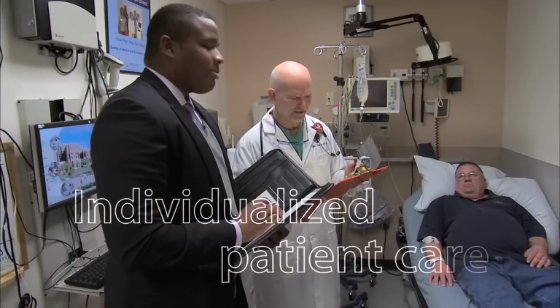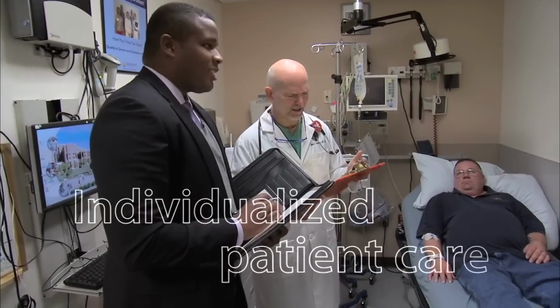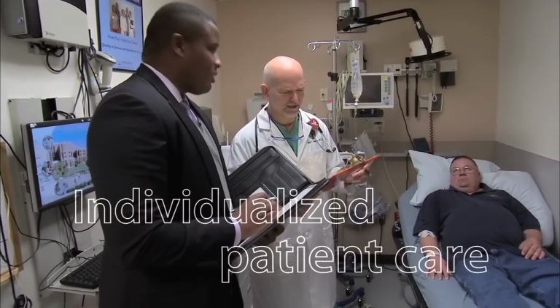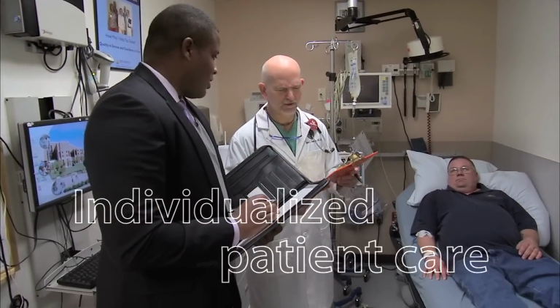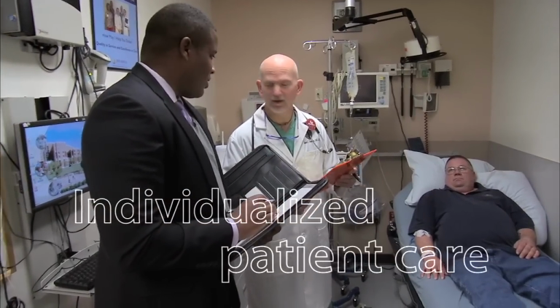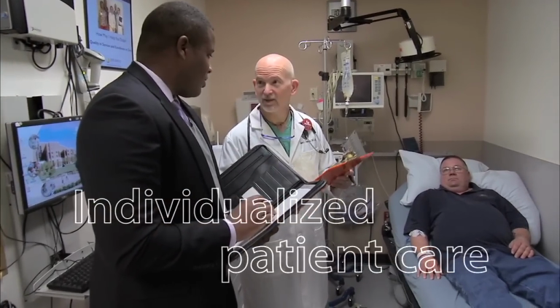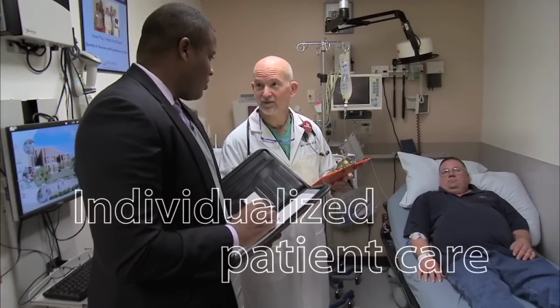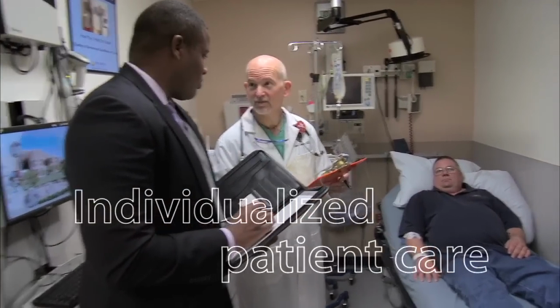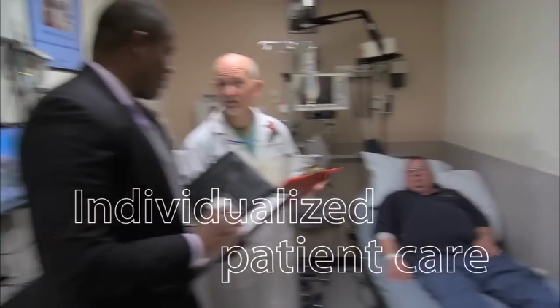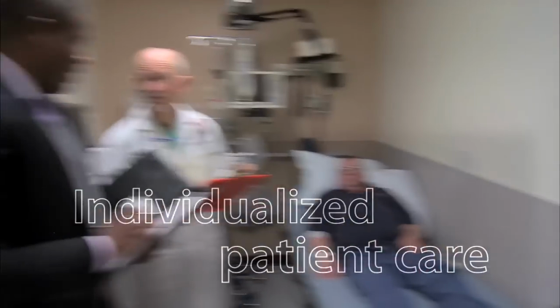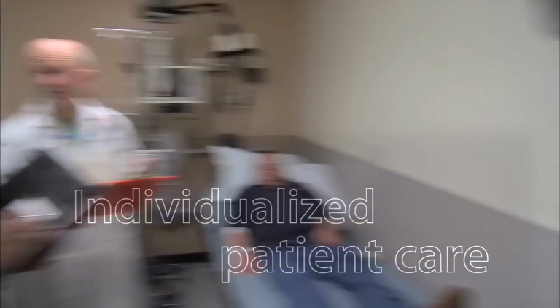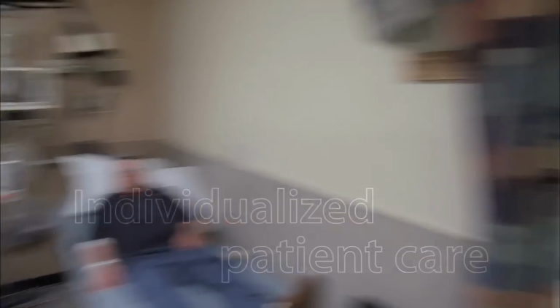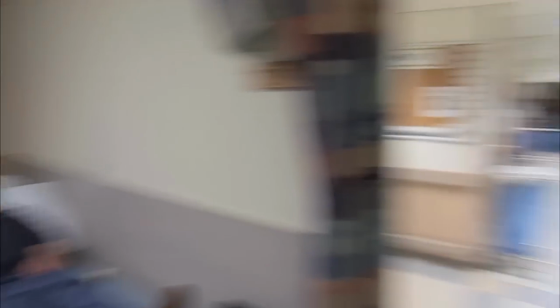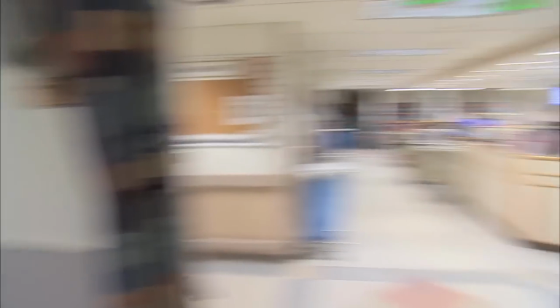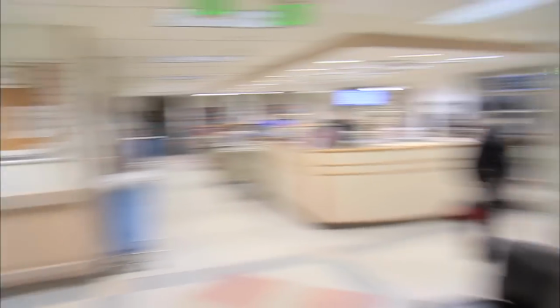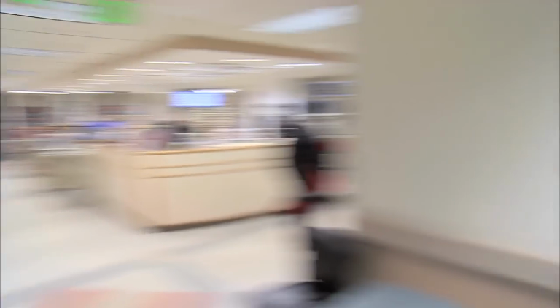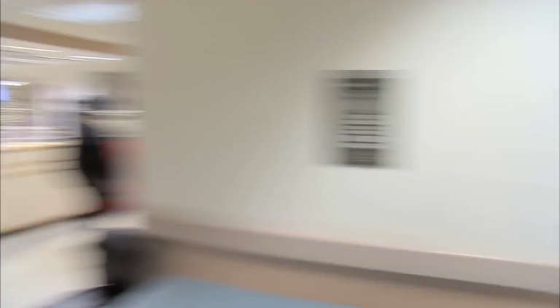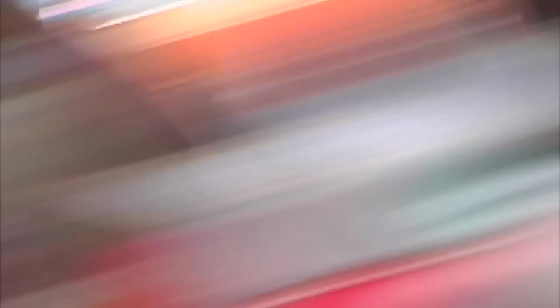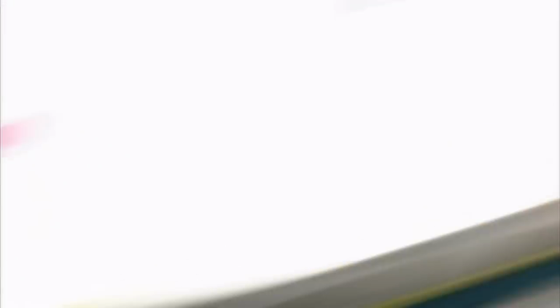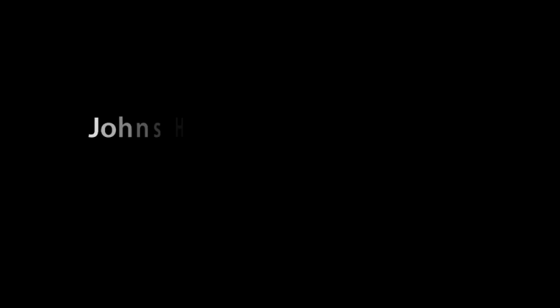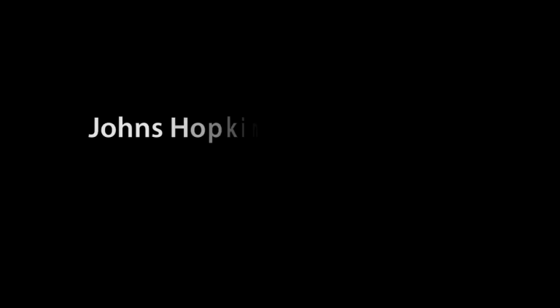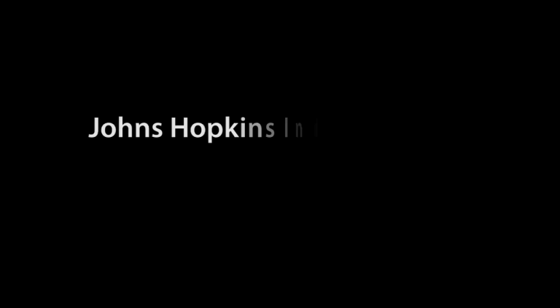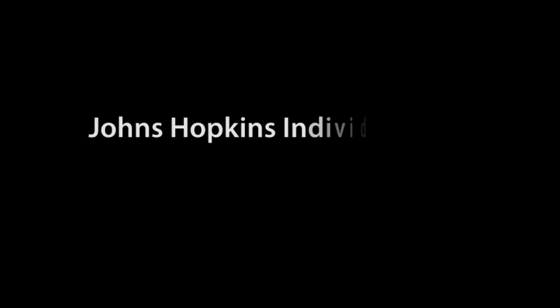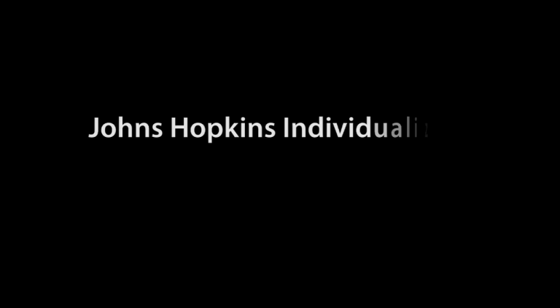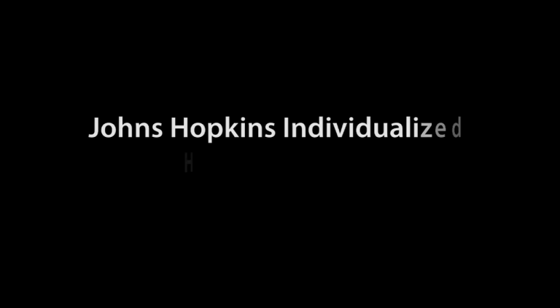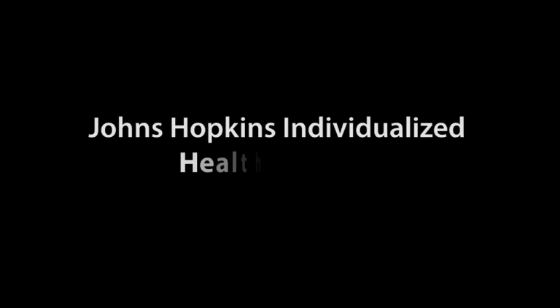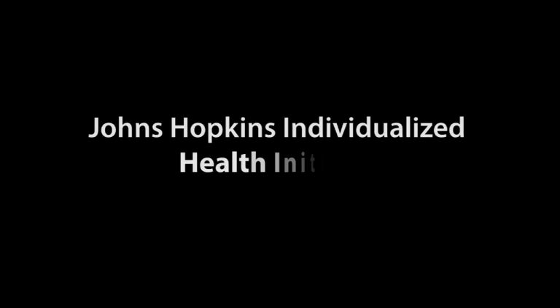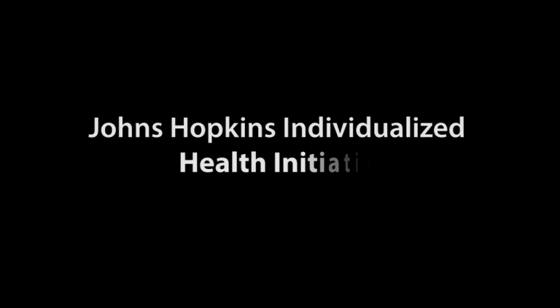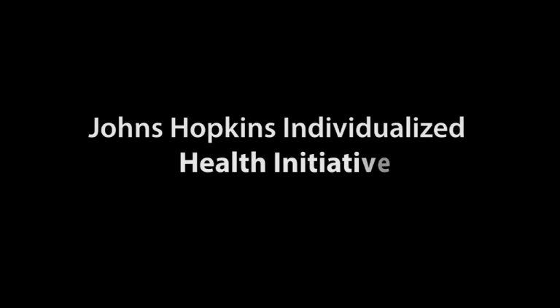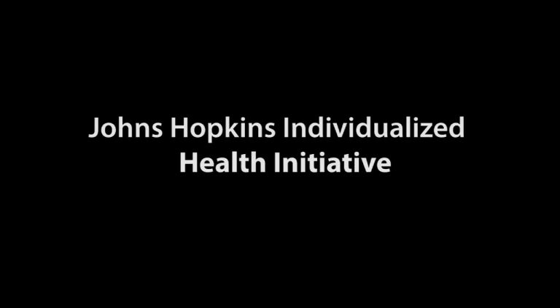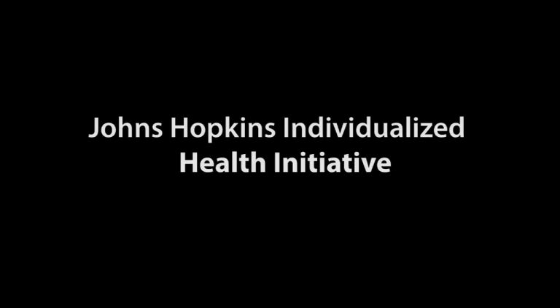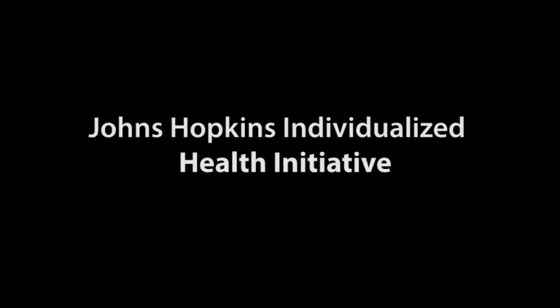And in the process, we will quite simply revolutionize the U.S. healthcare system as we know it.